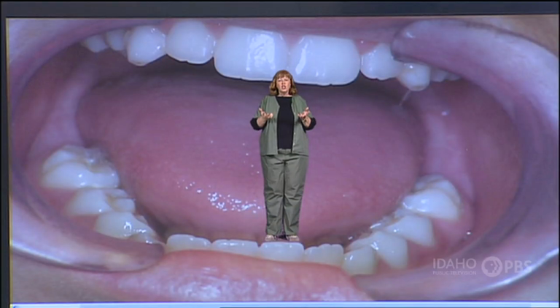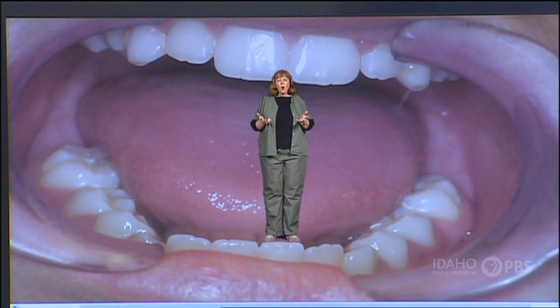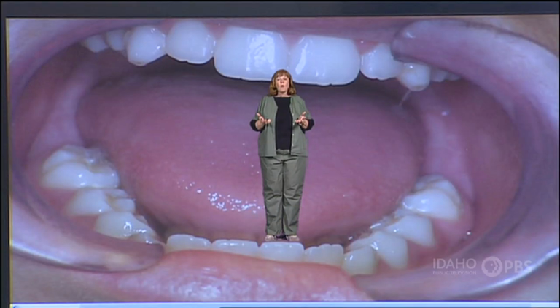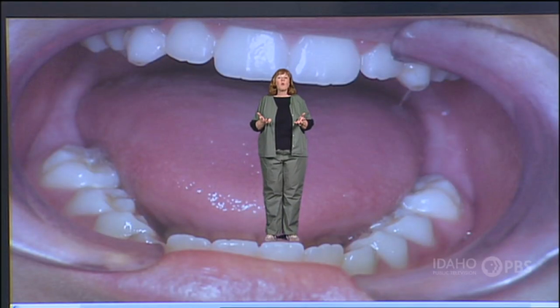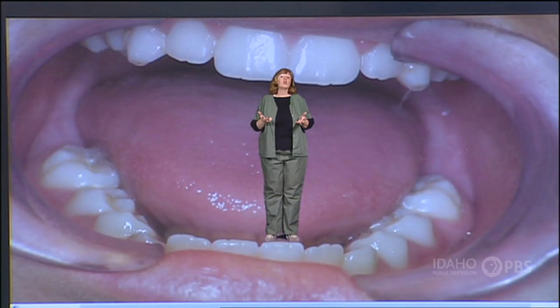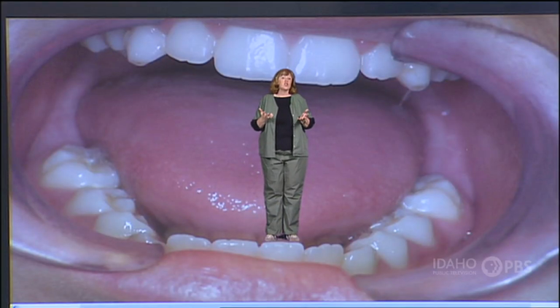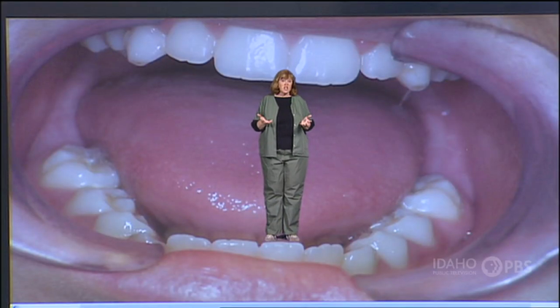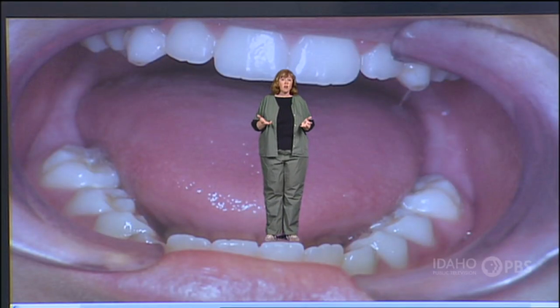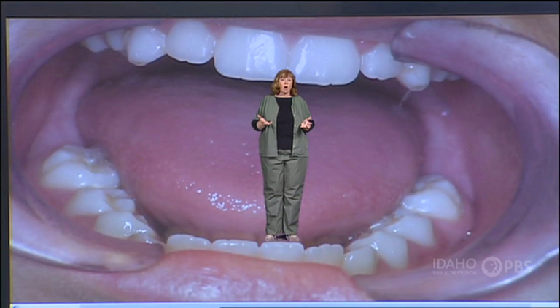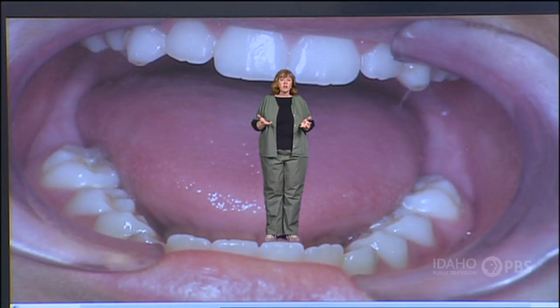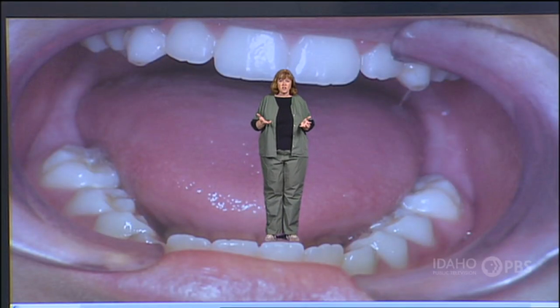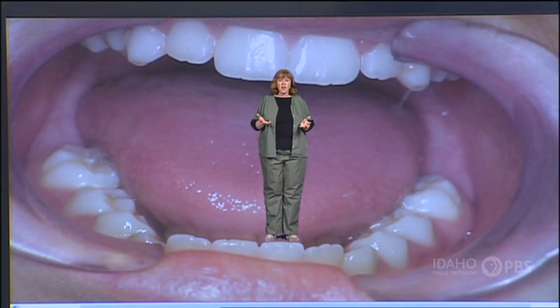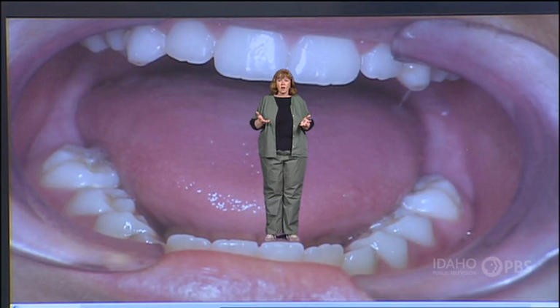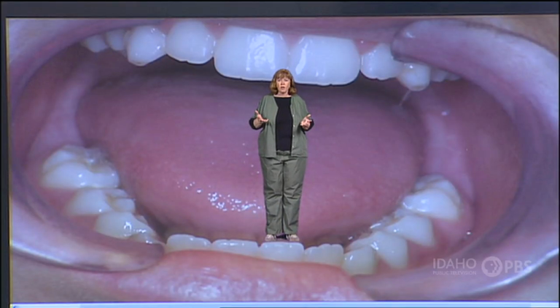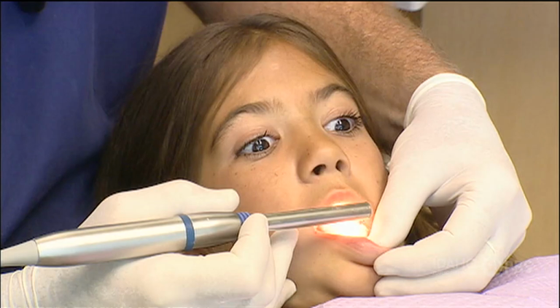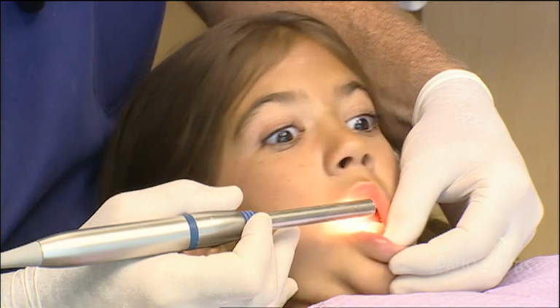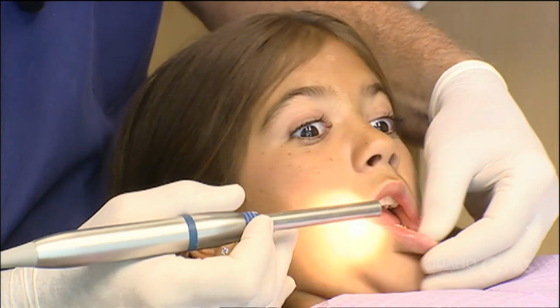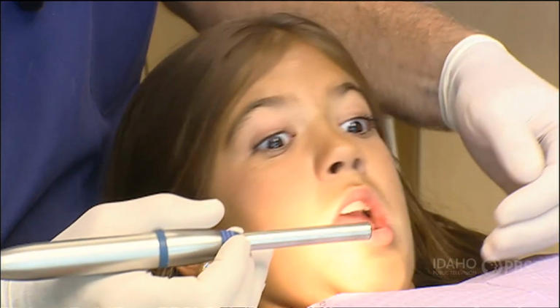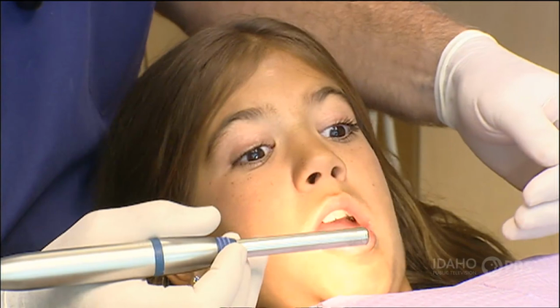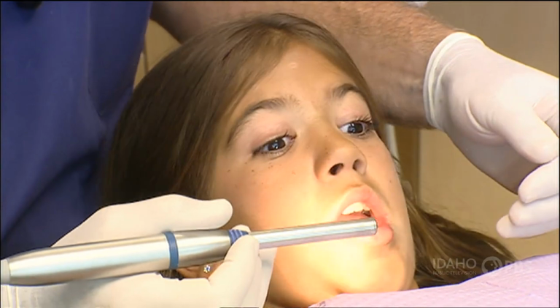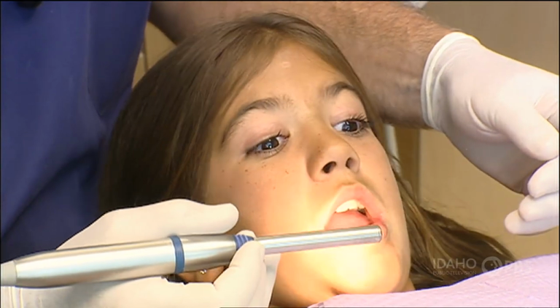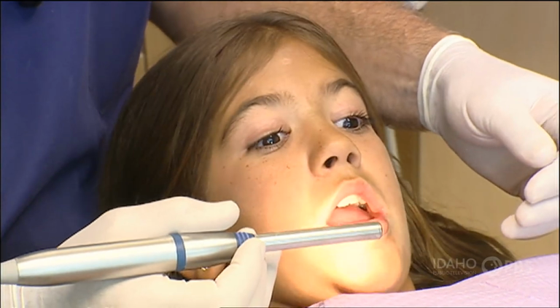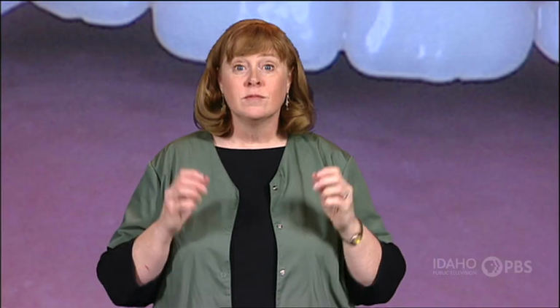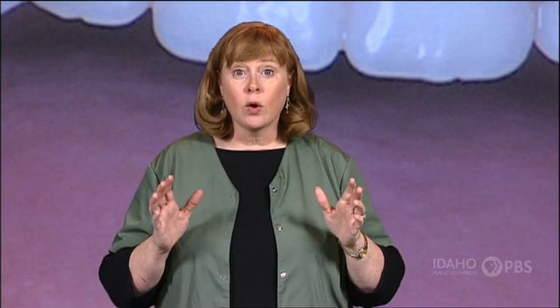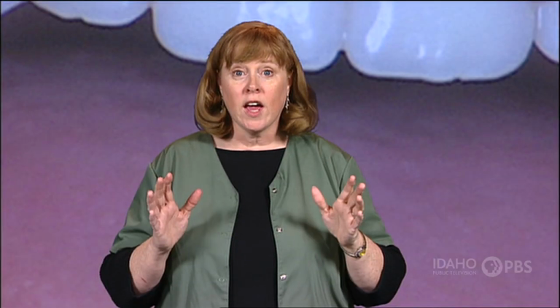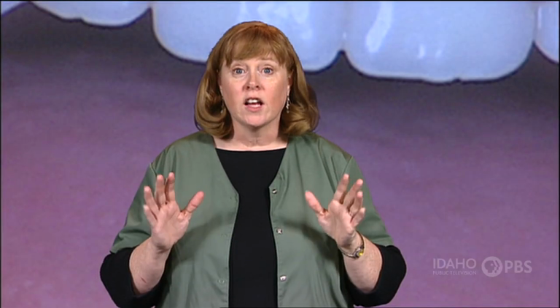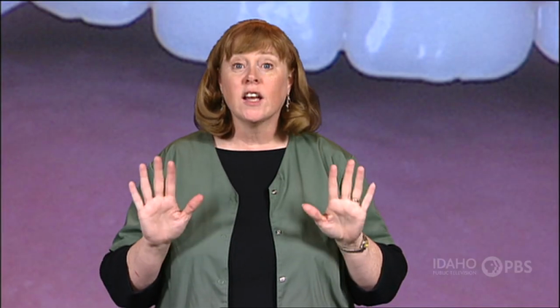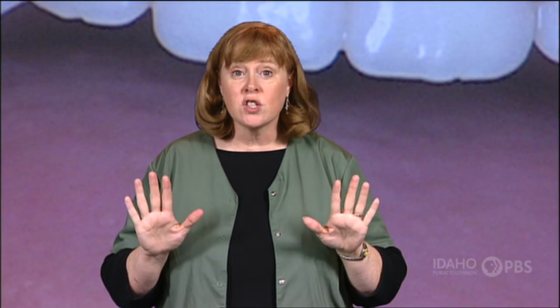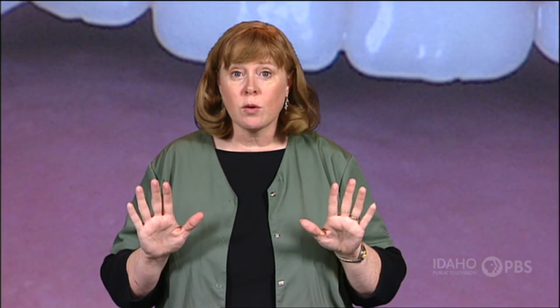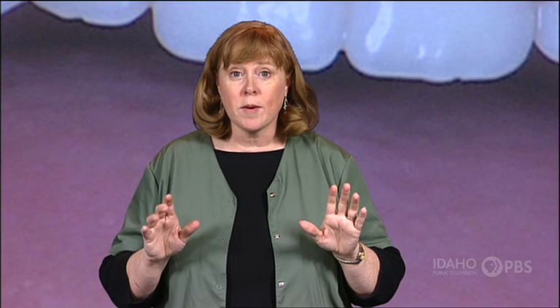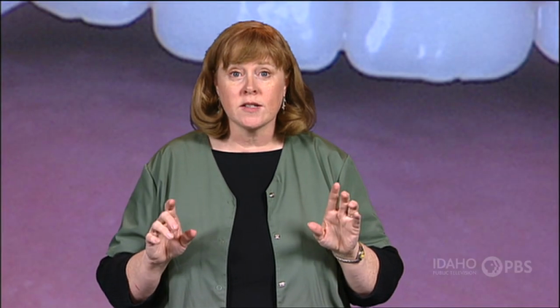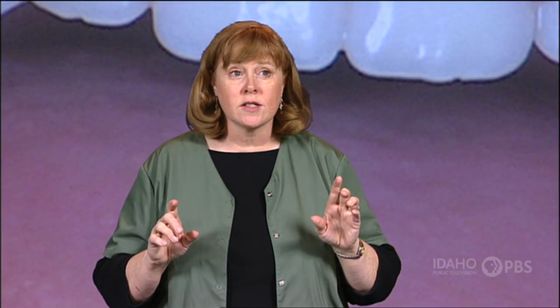Do you know how important your teeth are to staying healthy? Let's start with the basics.